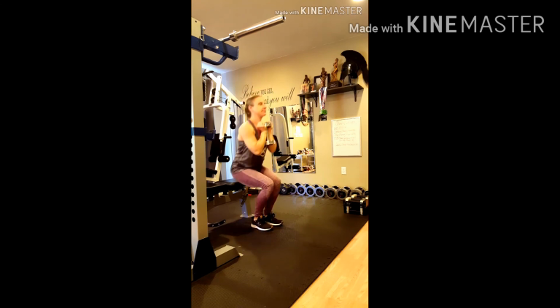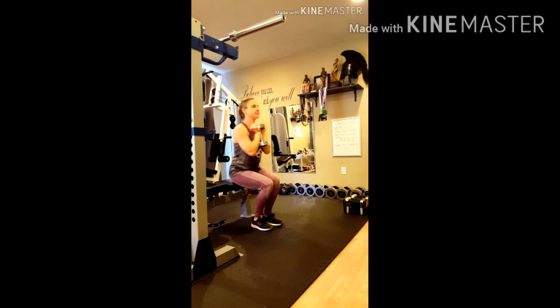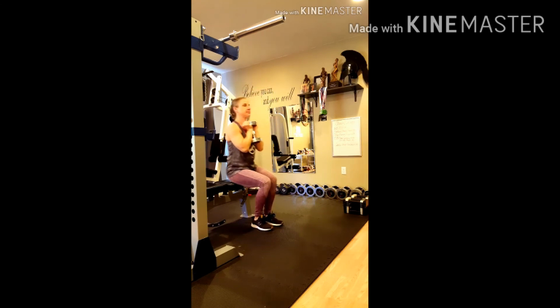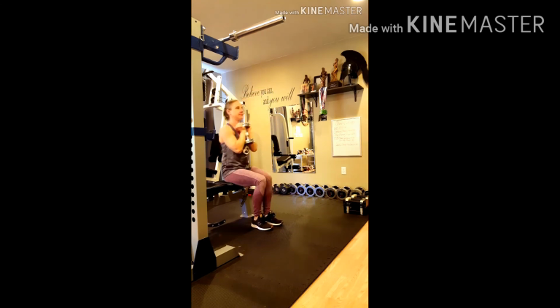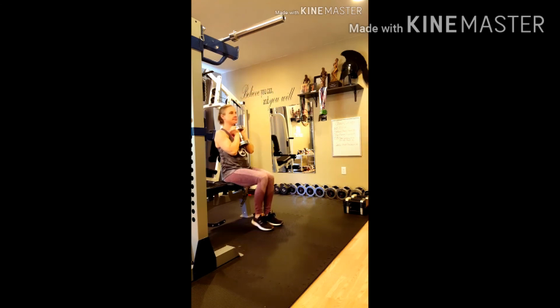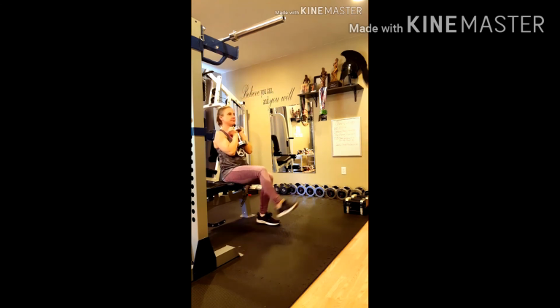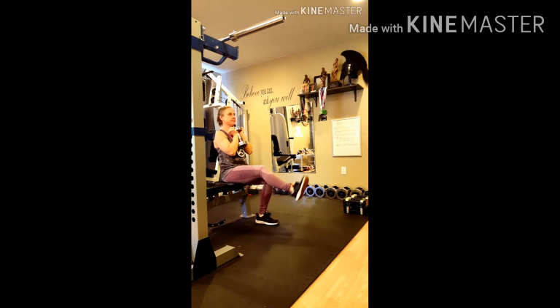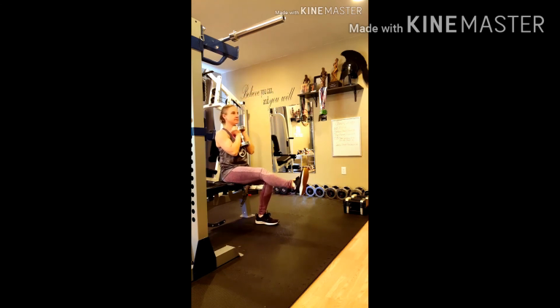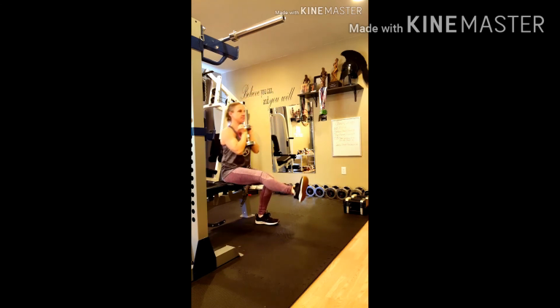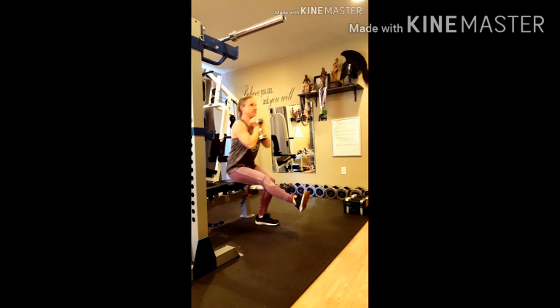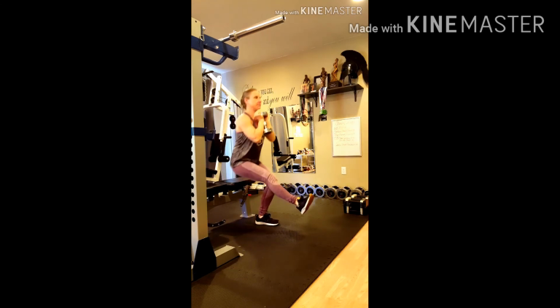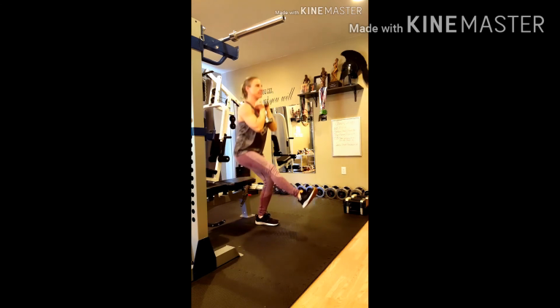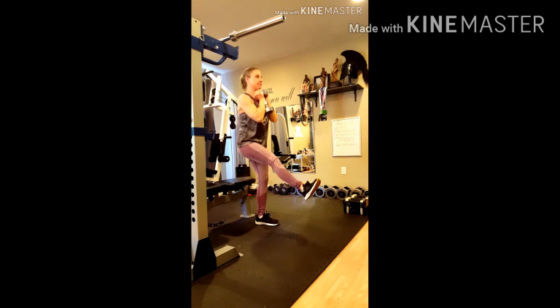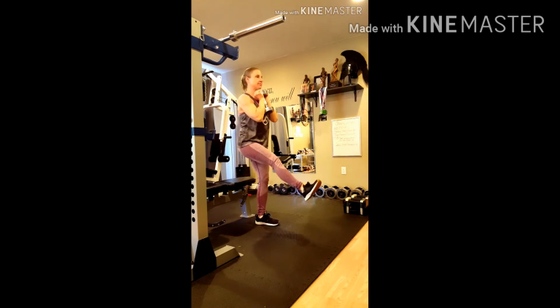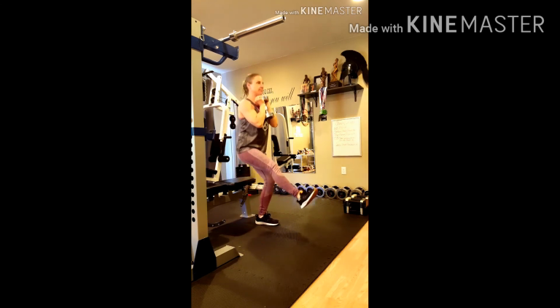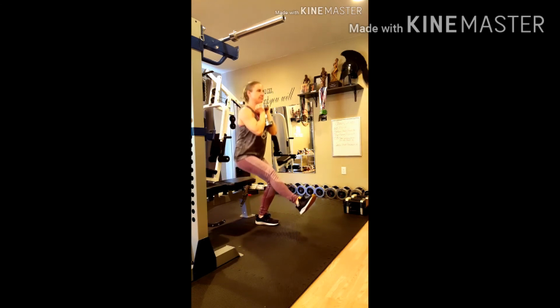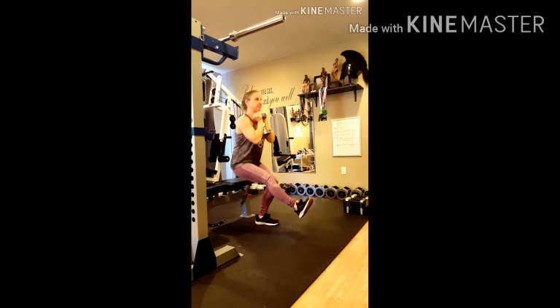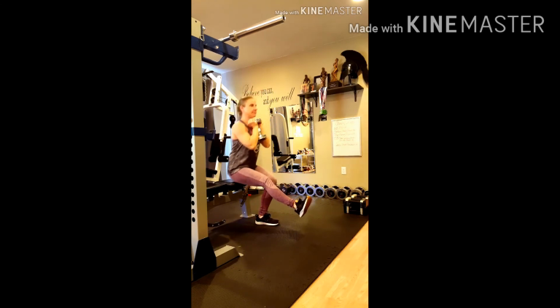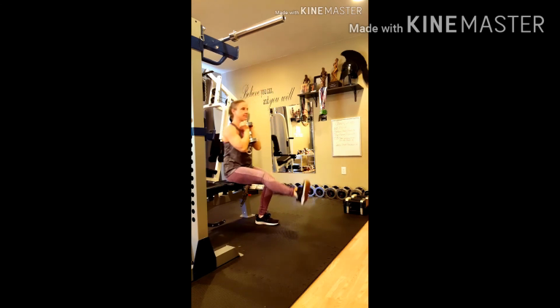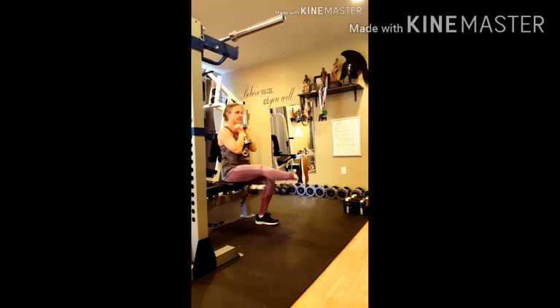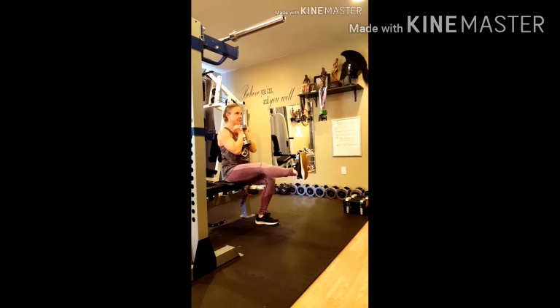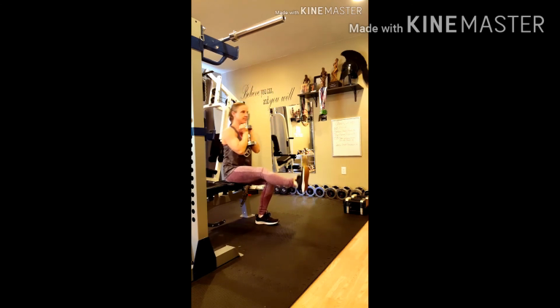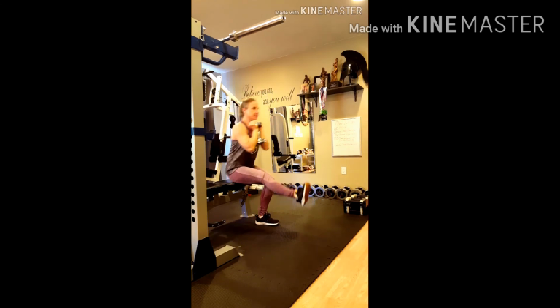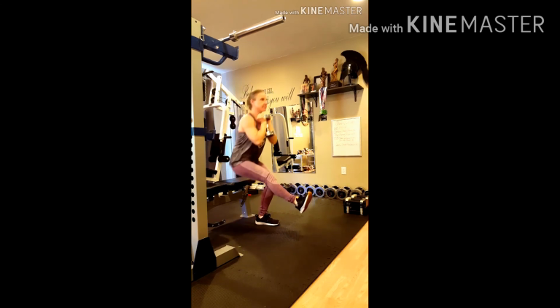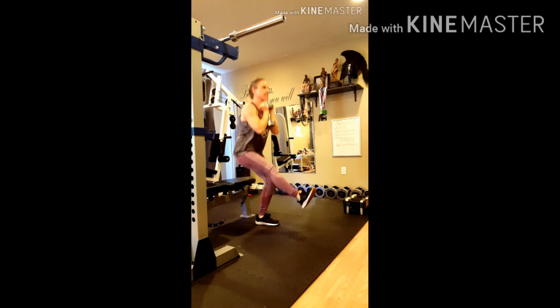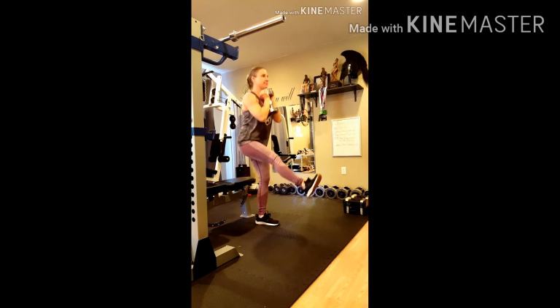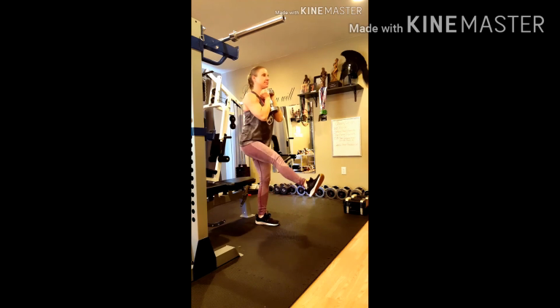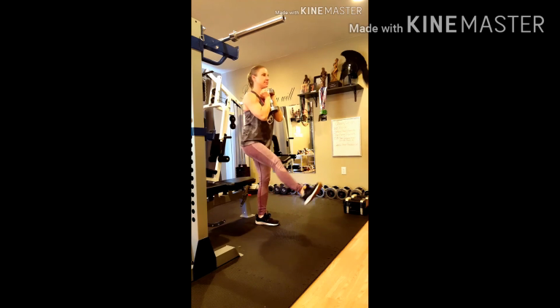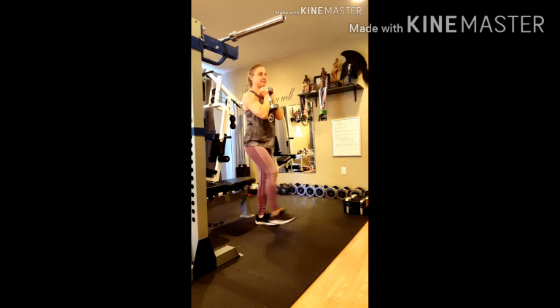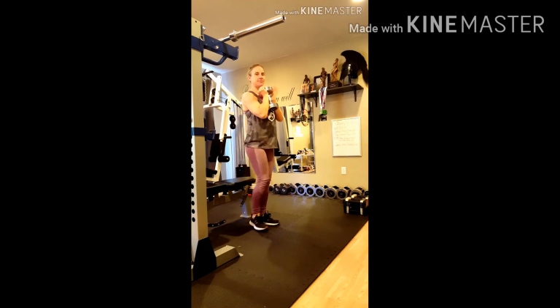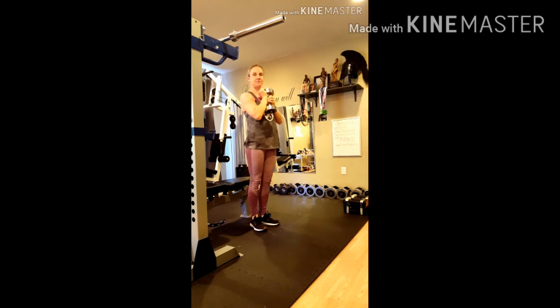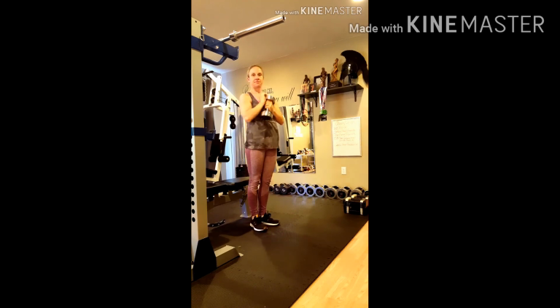If this movement is too easy, you can either hold a dumbbell at your chest or lower the platform you are sitting on. Give it a try and let us know what you think!